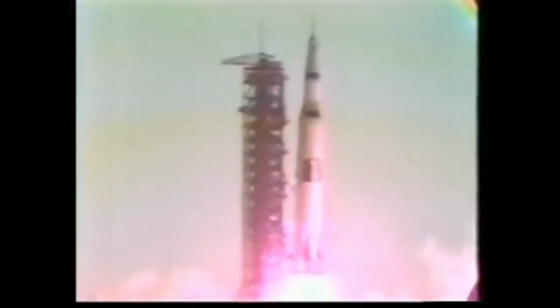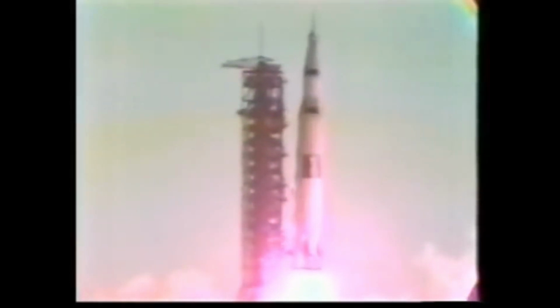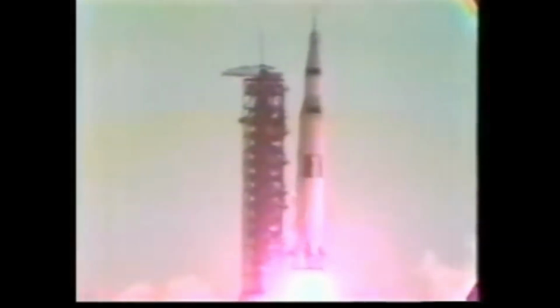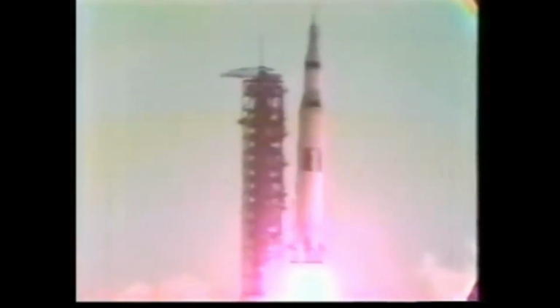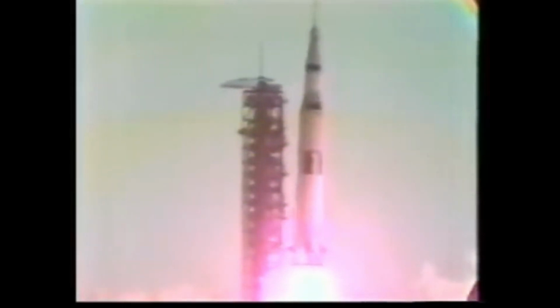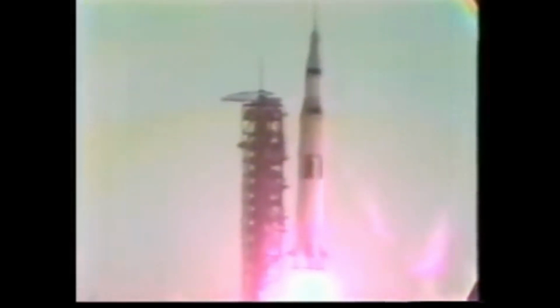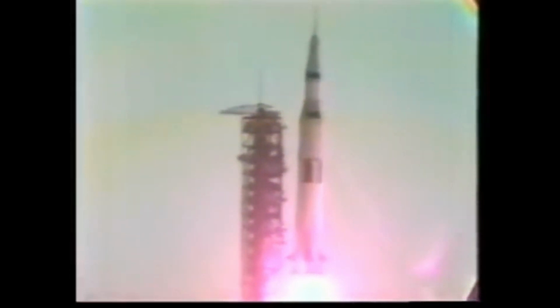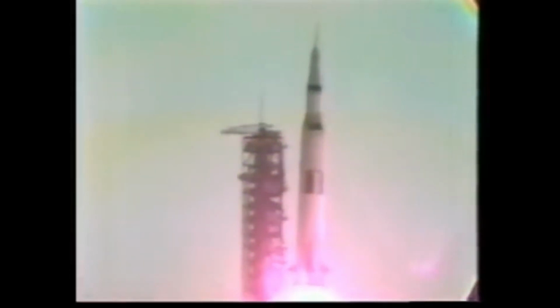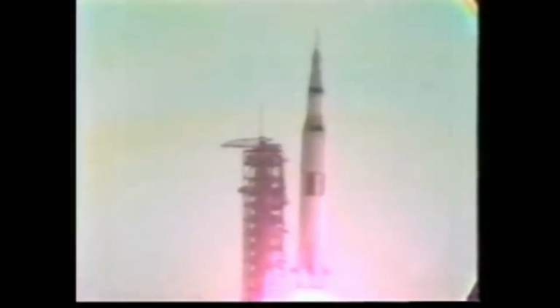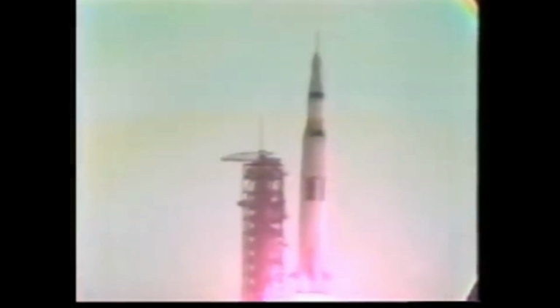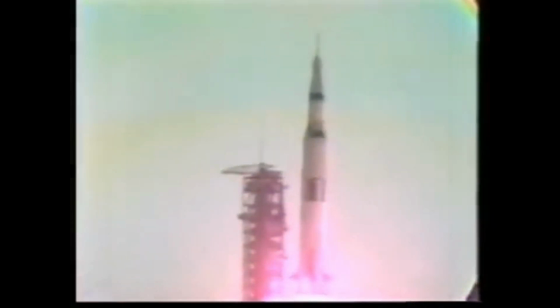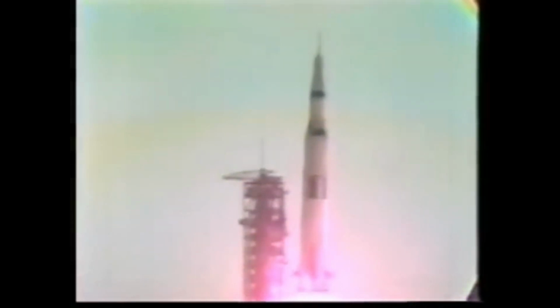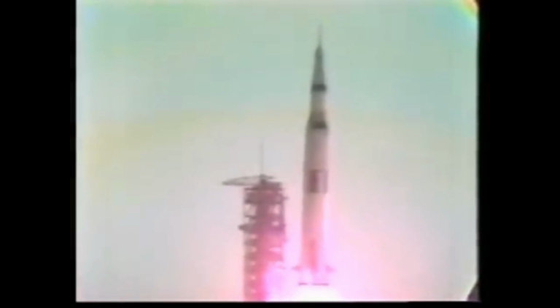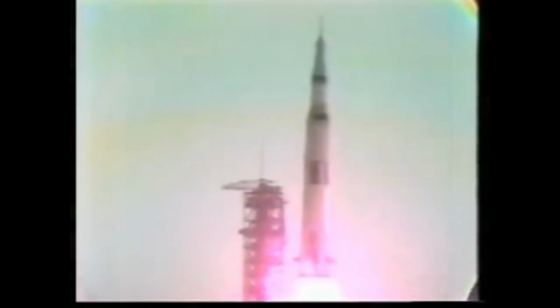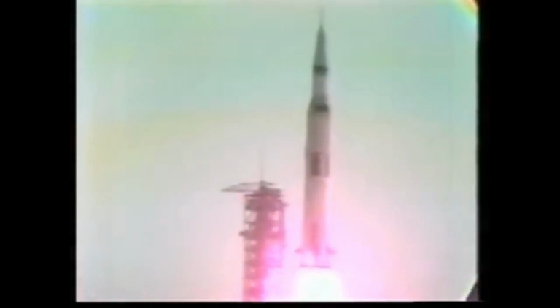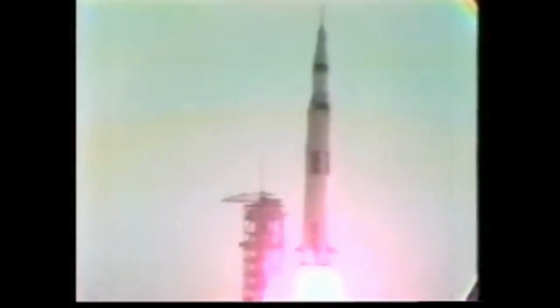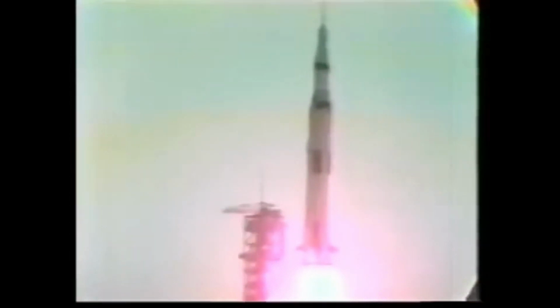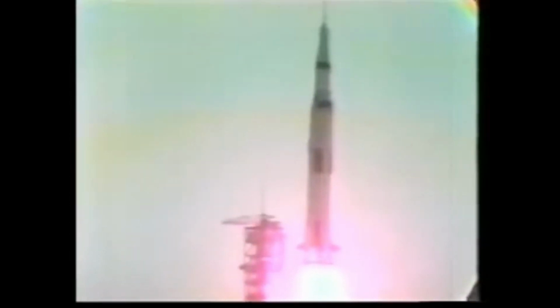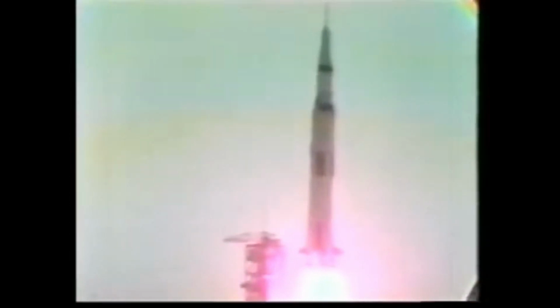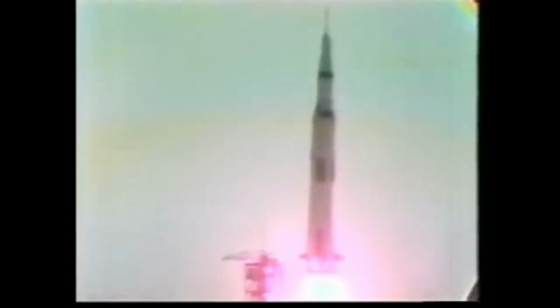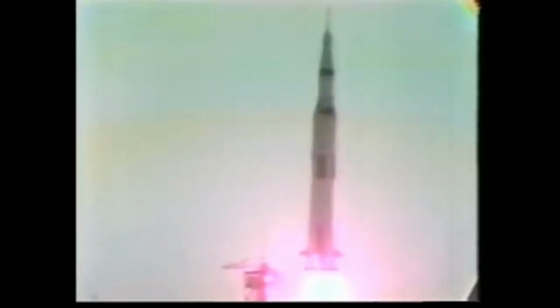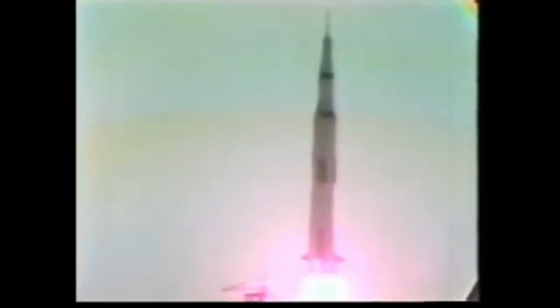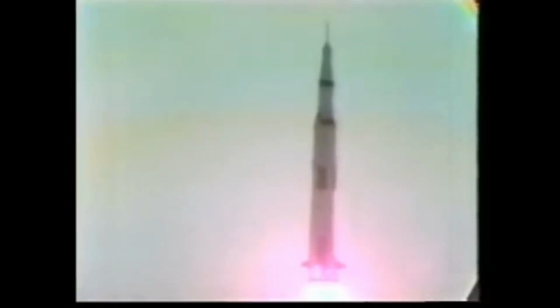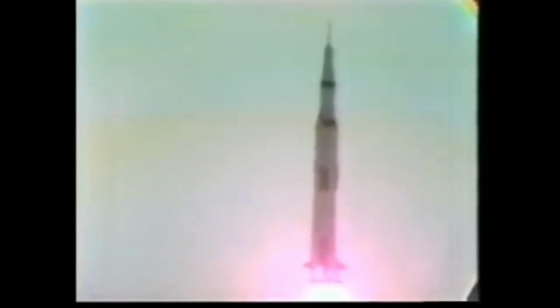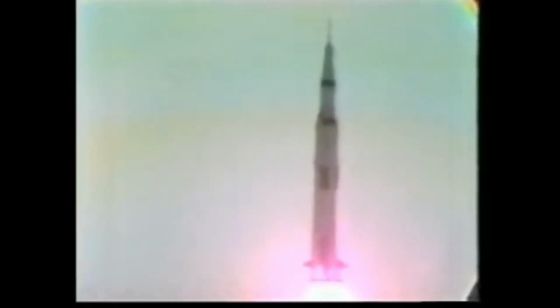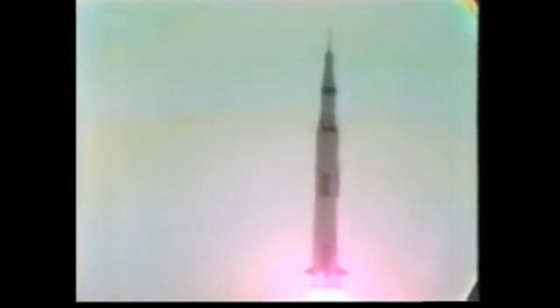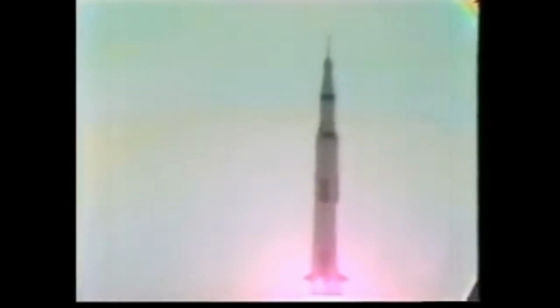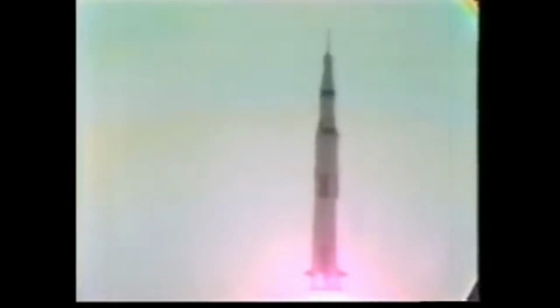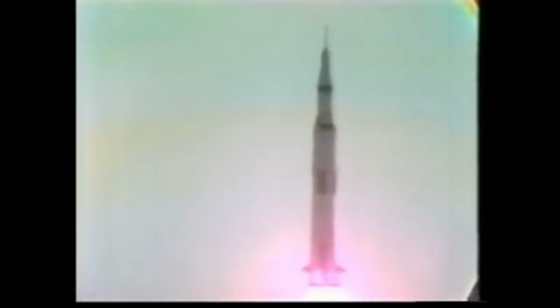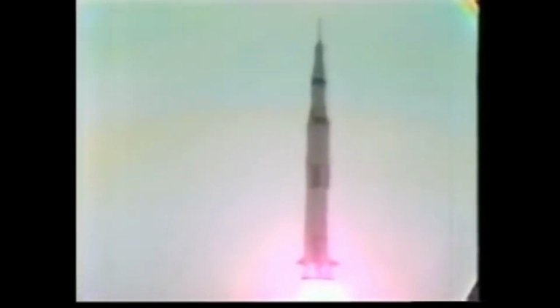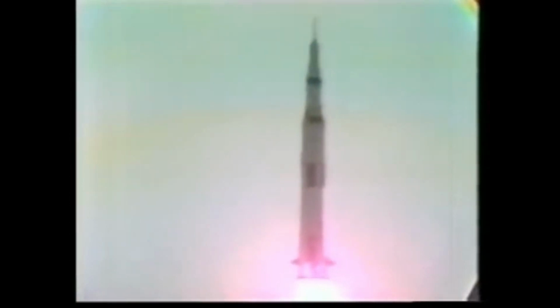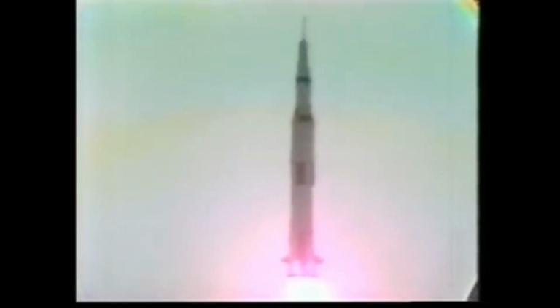32 minutes past the hour. Liftoff on Apollo 11. Oh, boy. Oh, boy, it looks good.